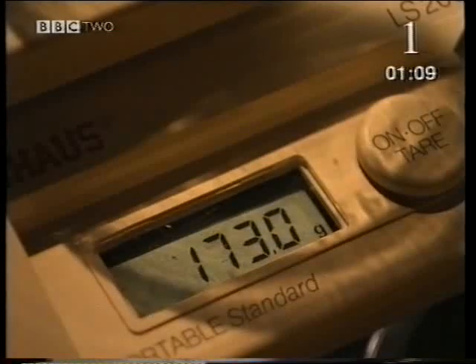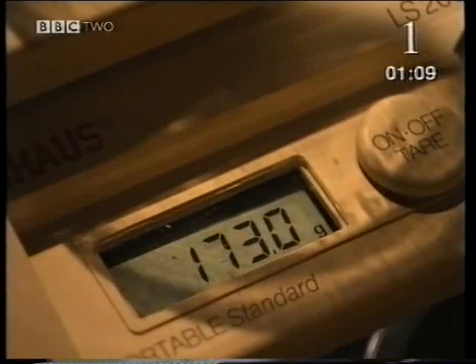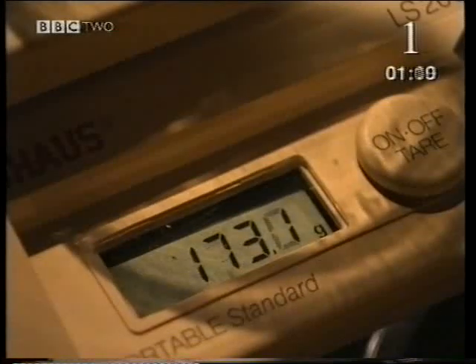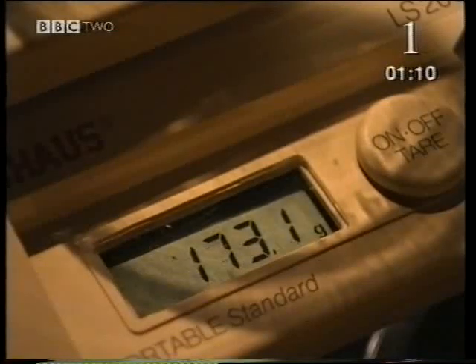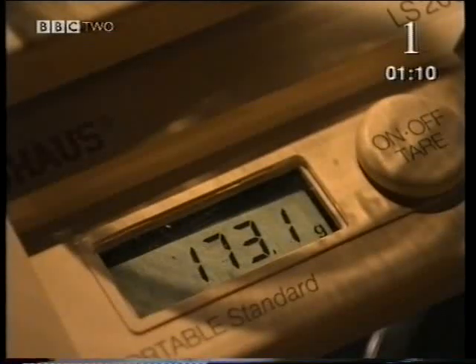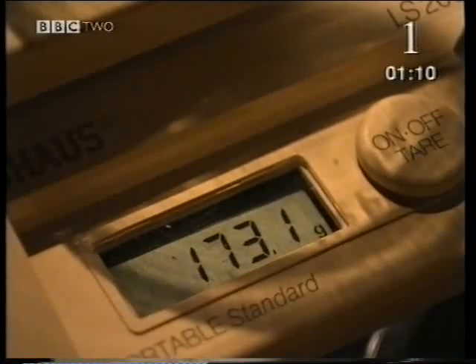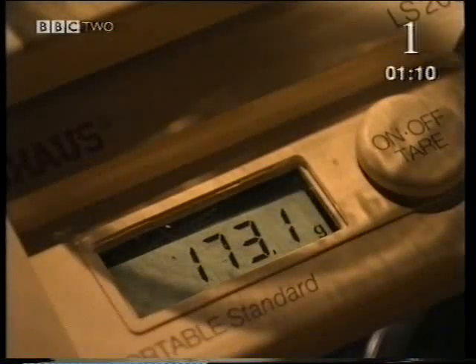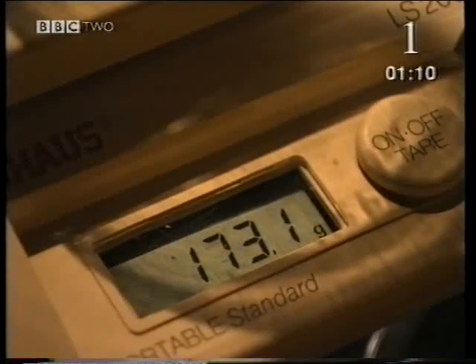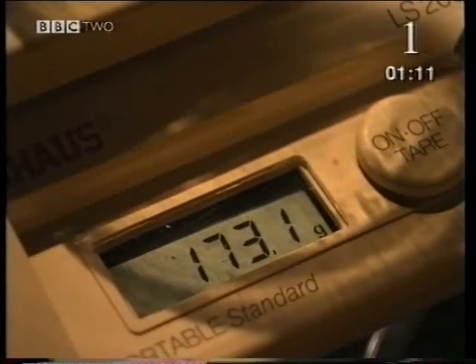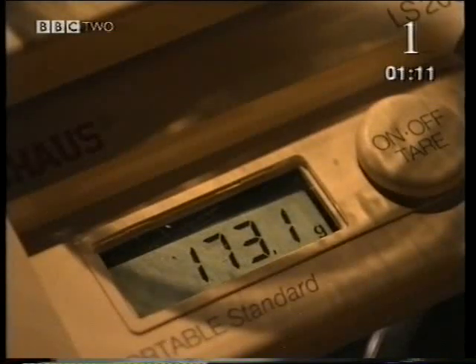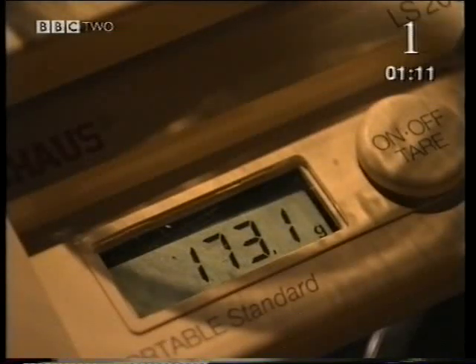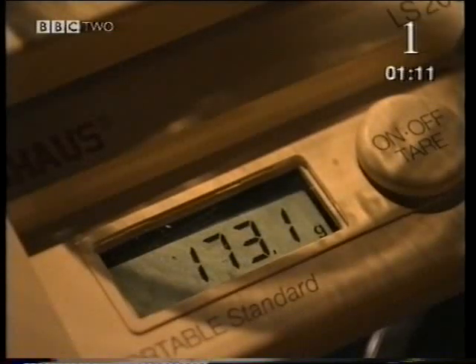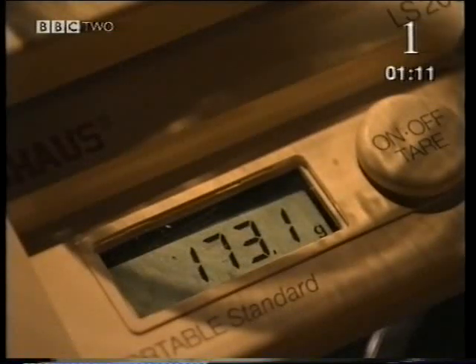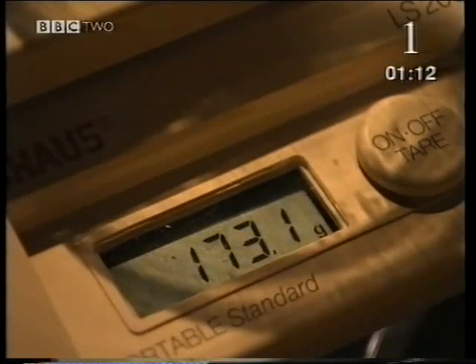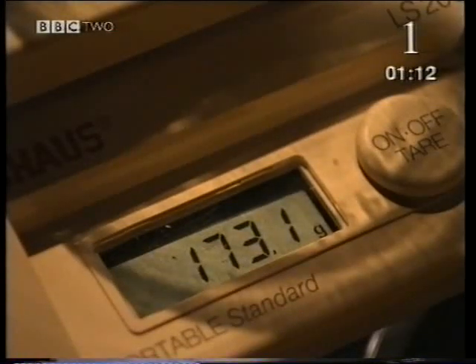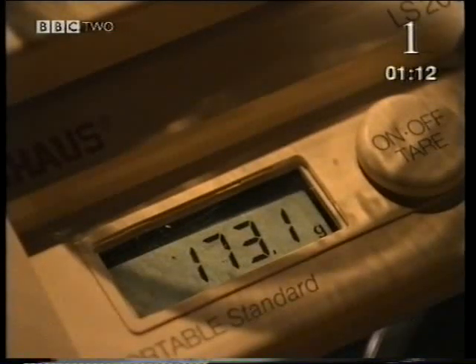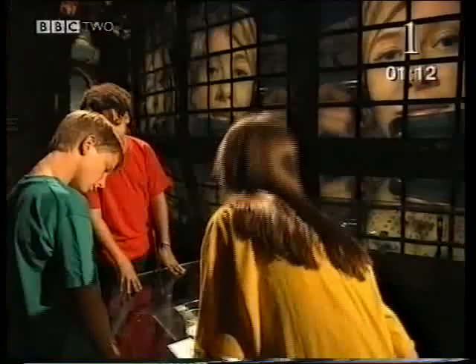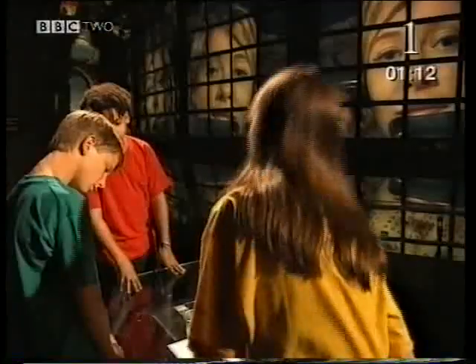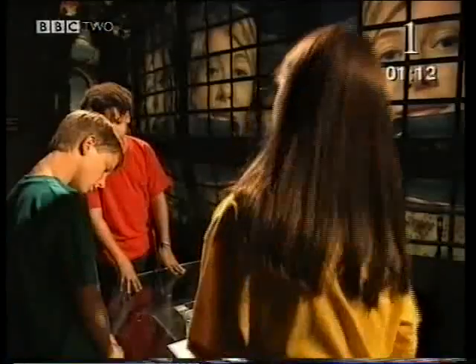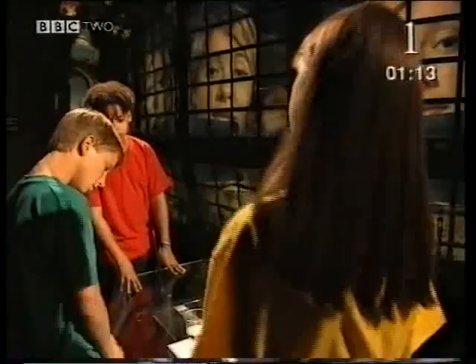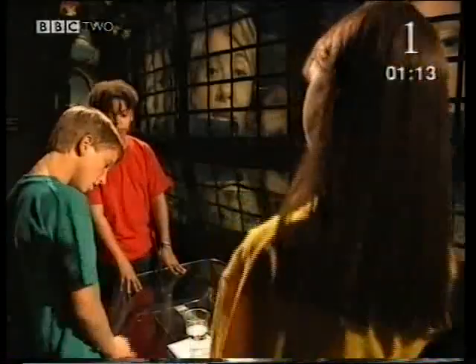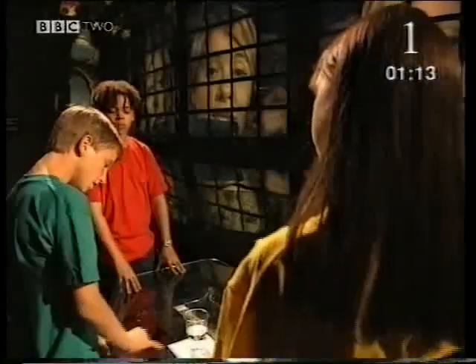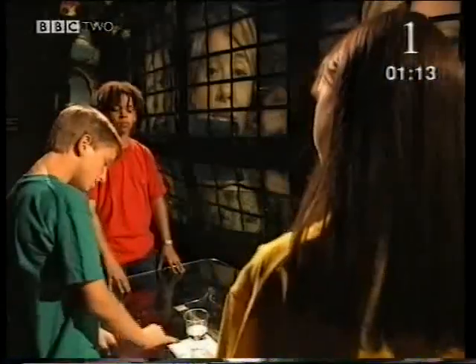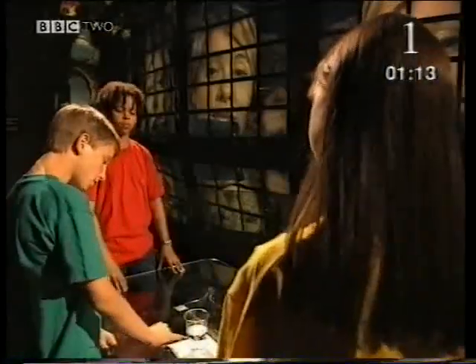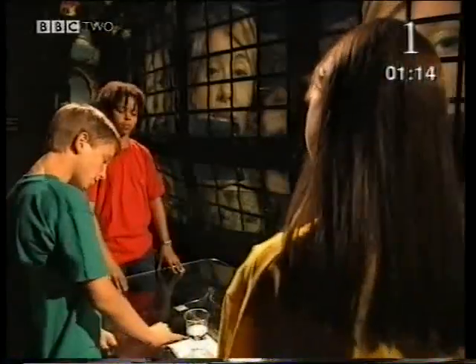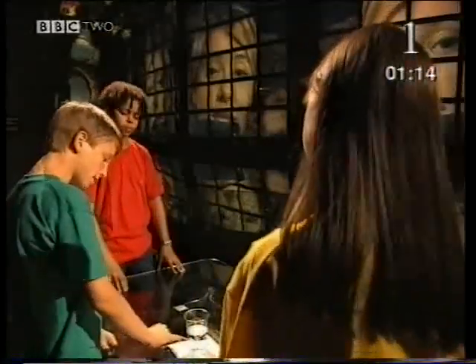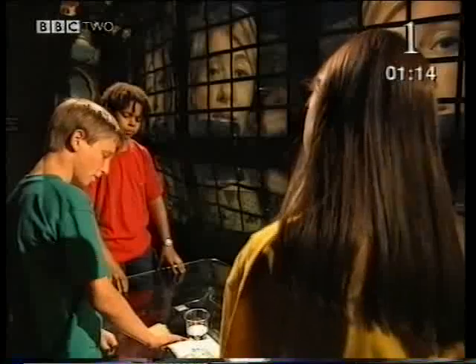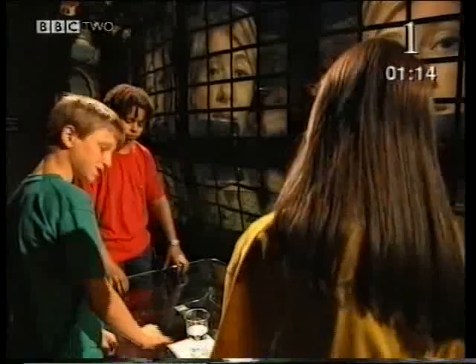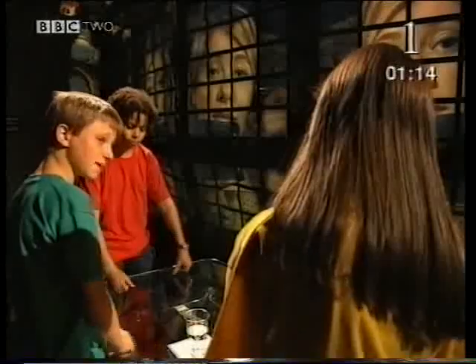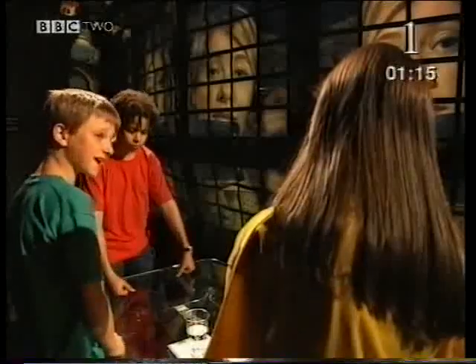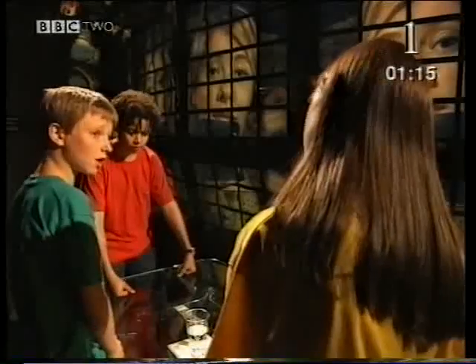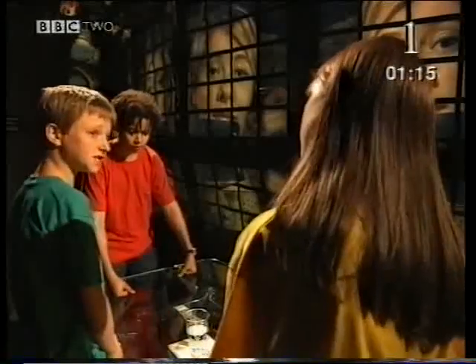This glass of fizzy pop weighs 173.1 grams. You see all those bubbles? They make it lighter.